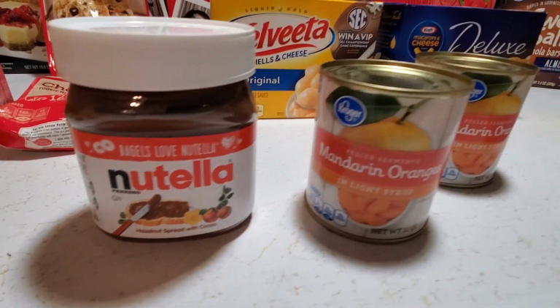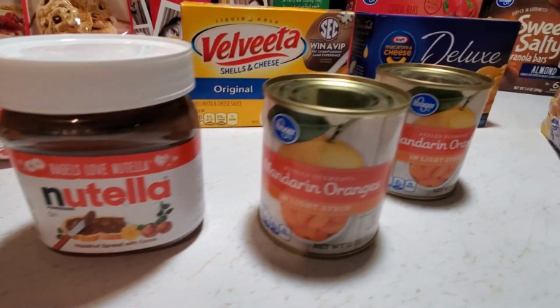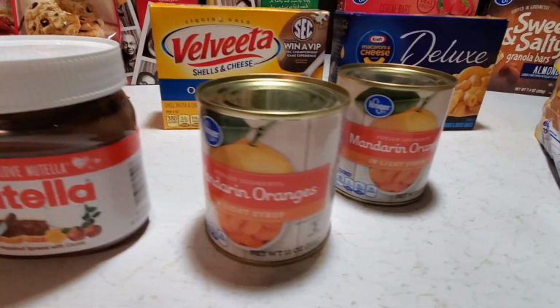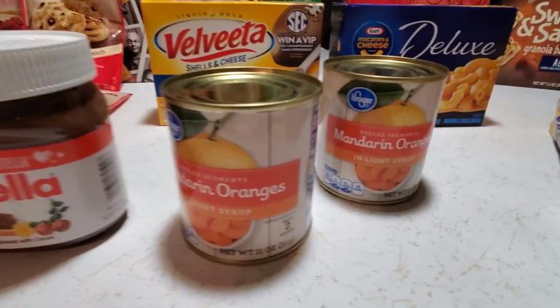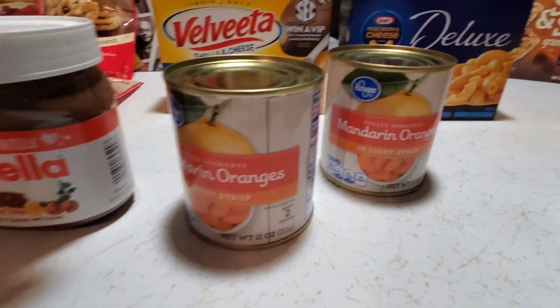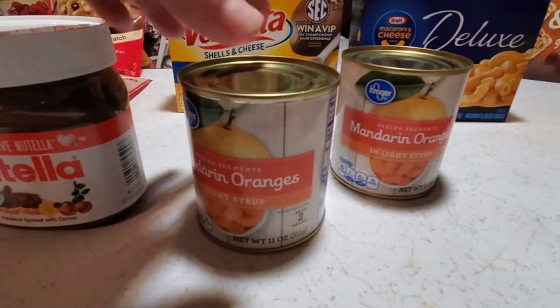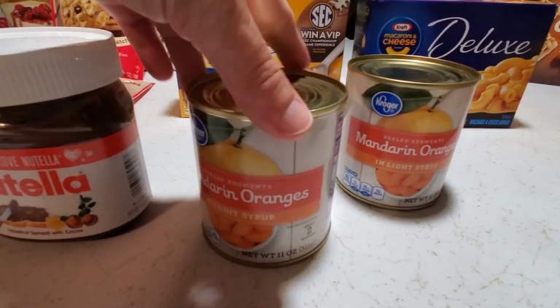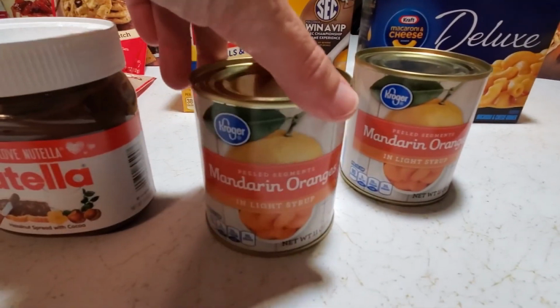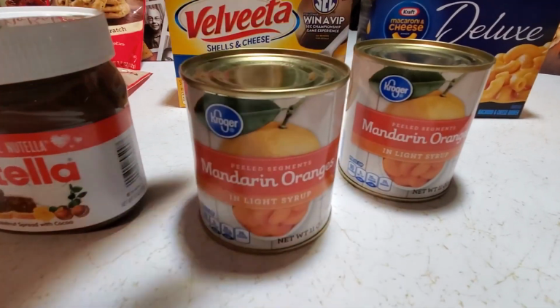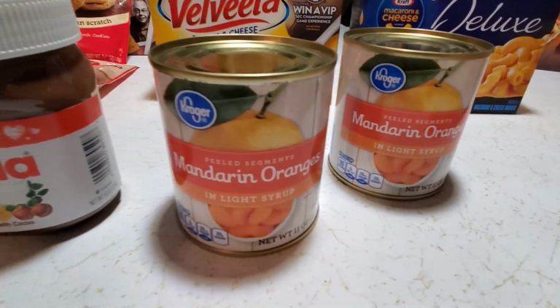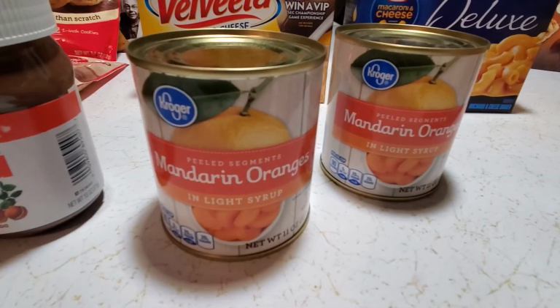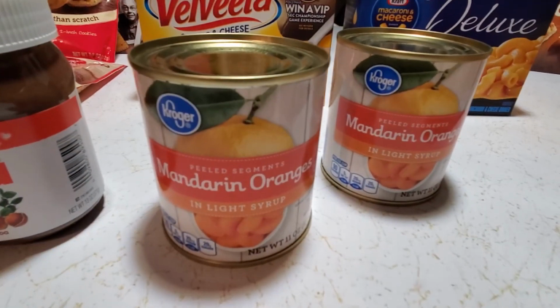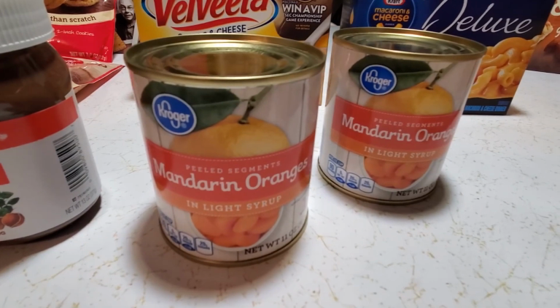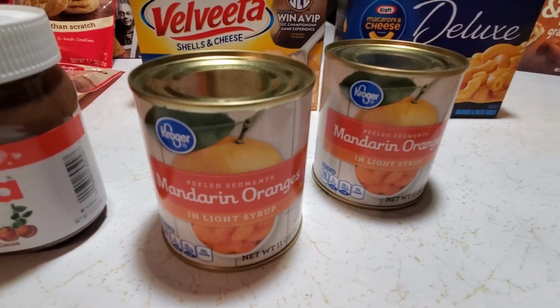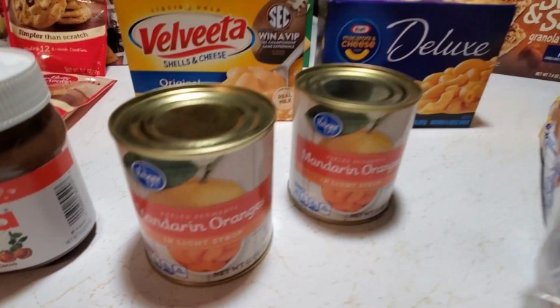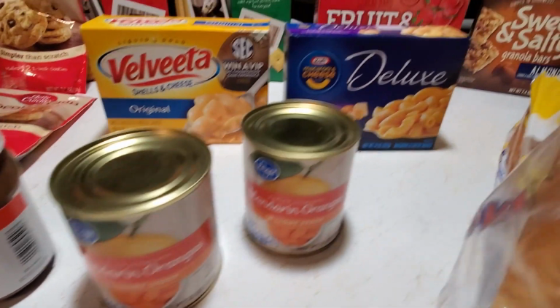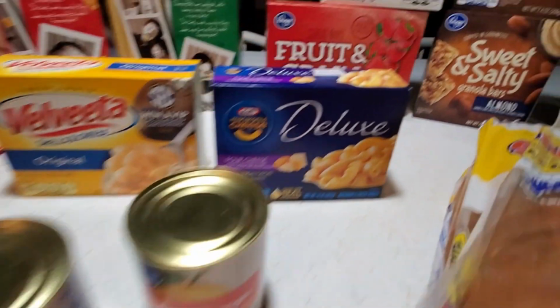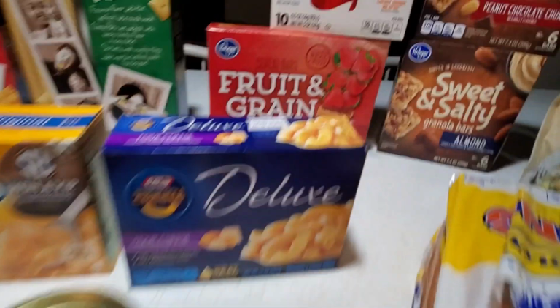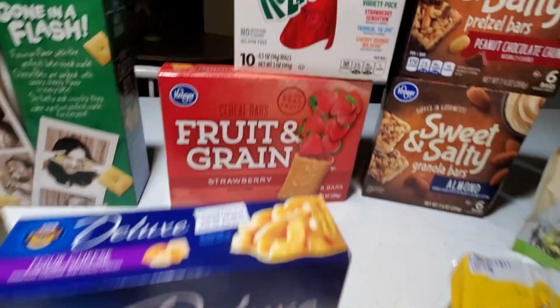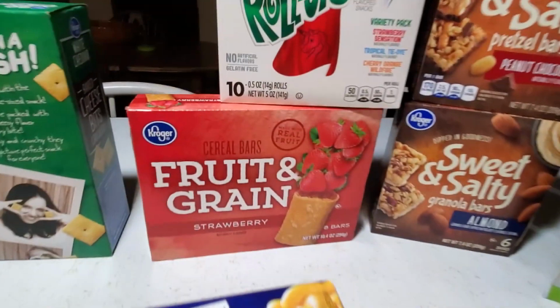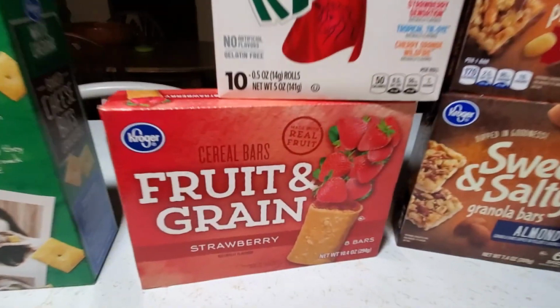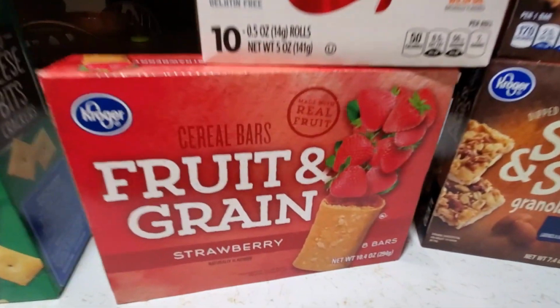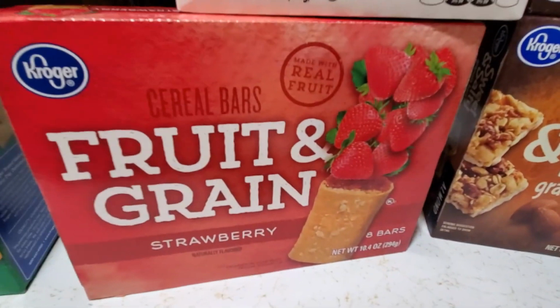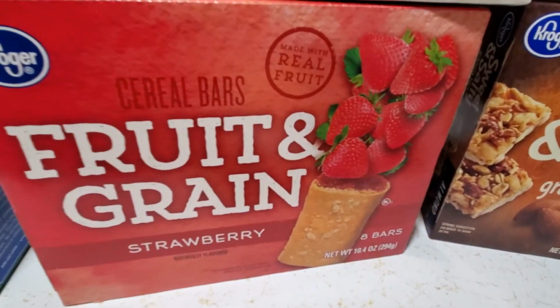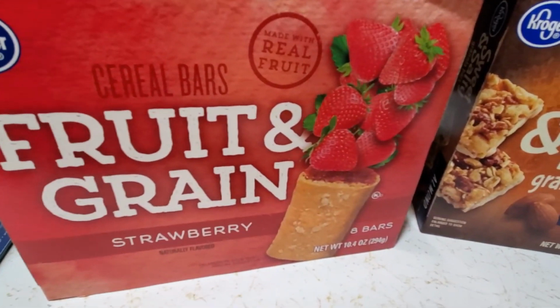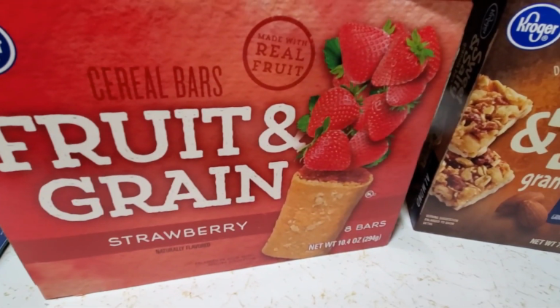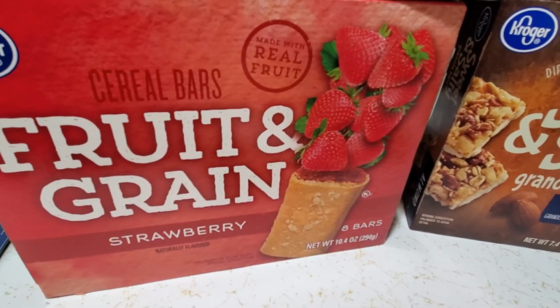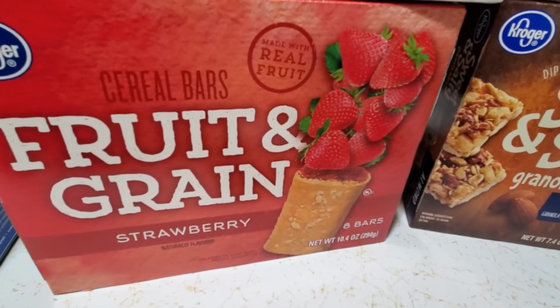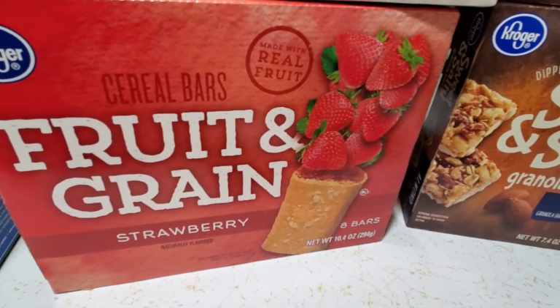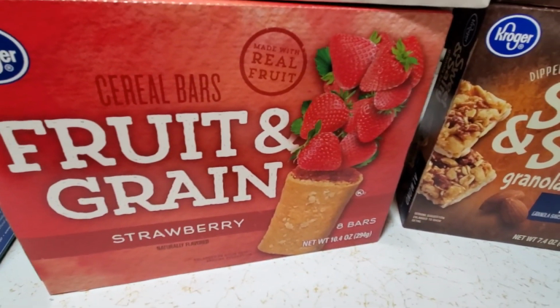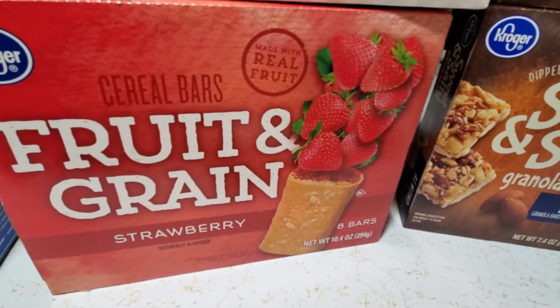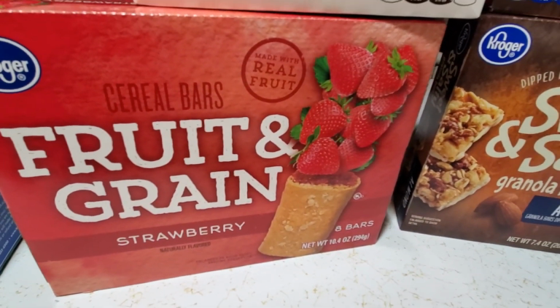I'm going to start by showing you guys all the refrigerated items first so that I can put them away, and this right here is what I got.